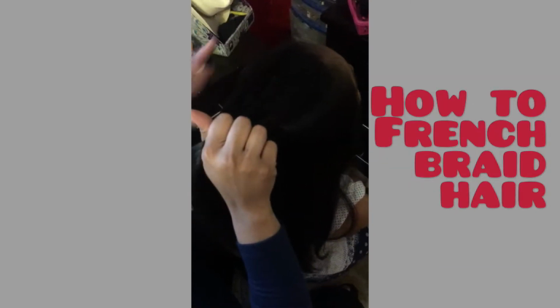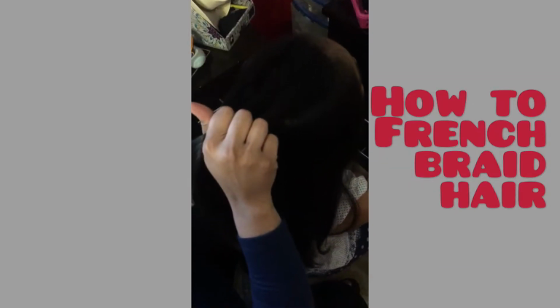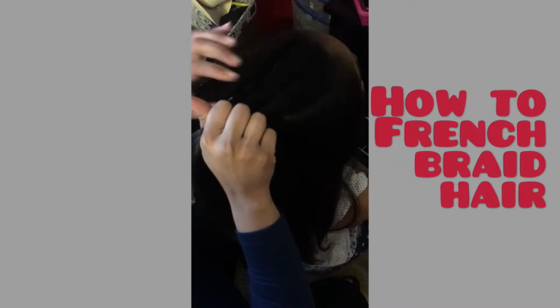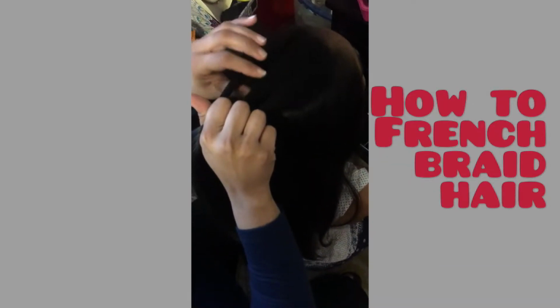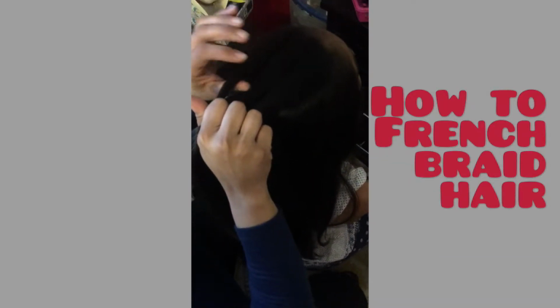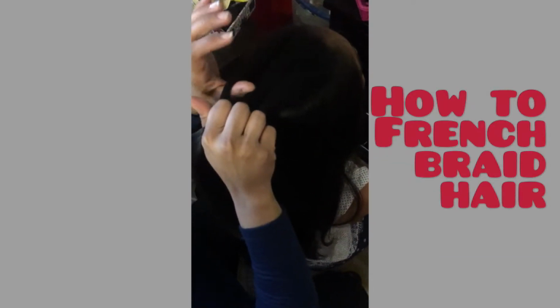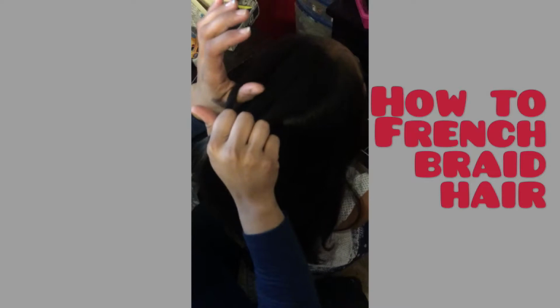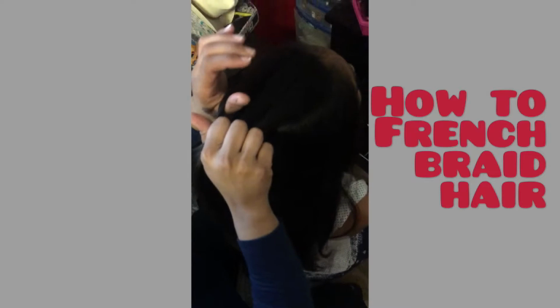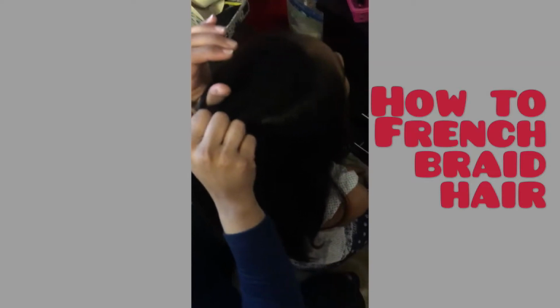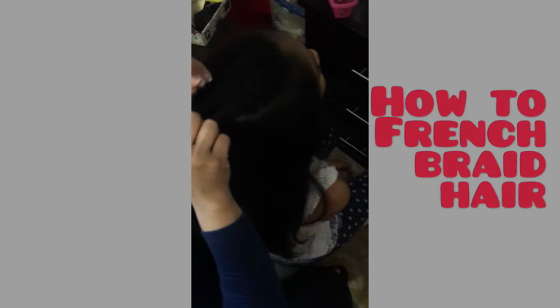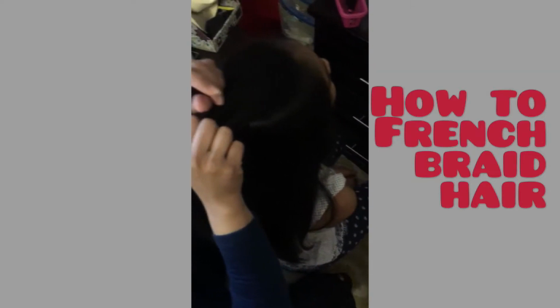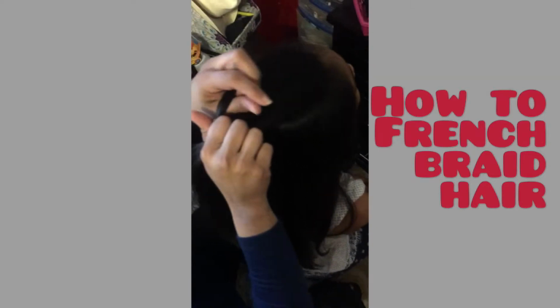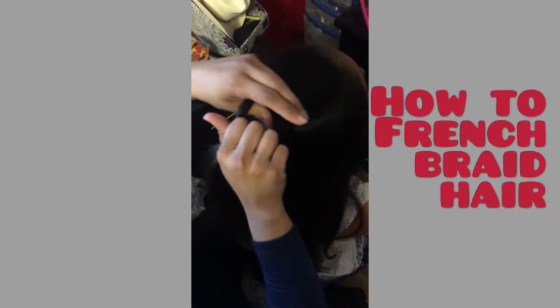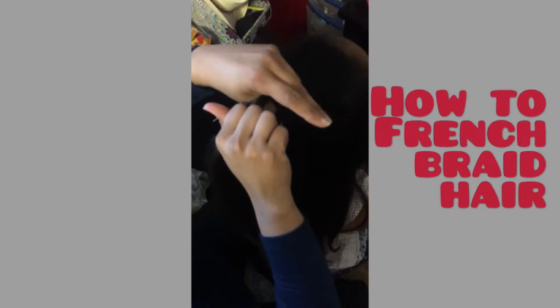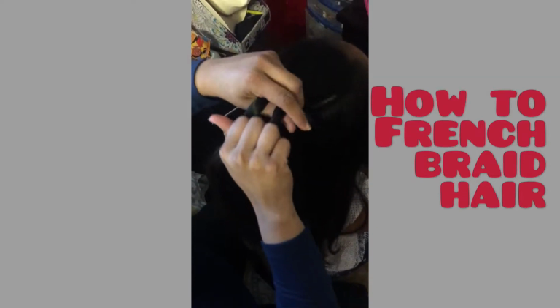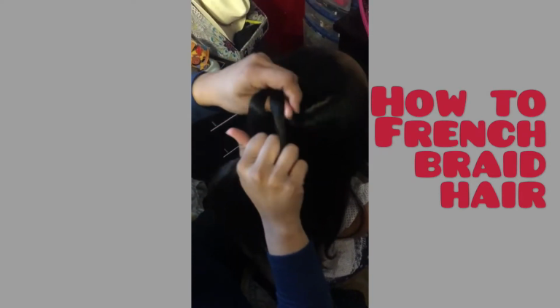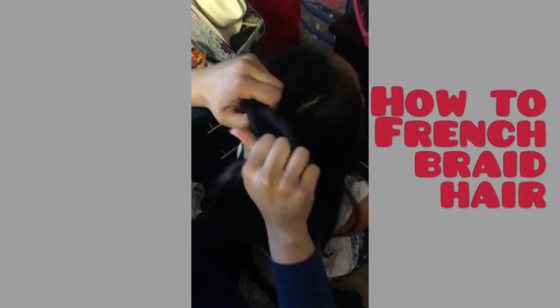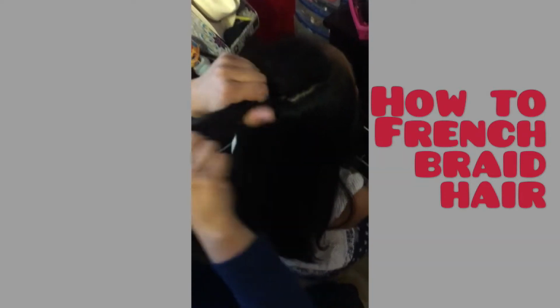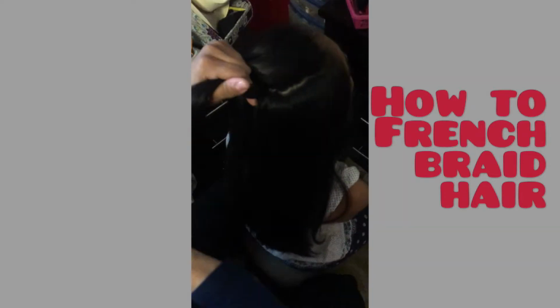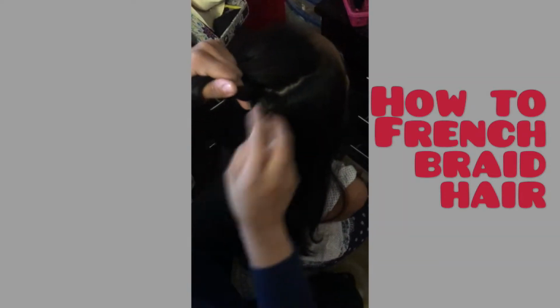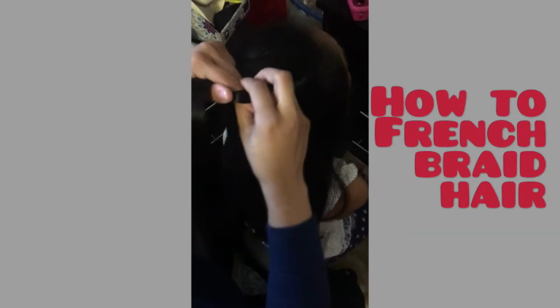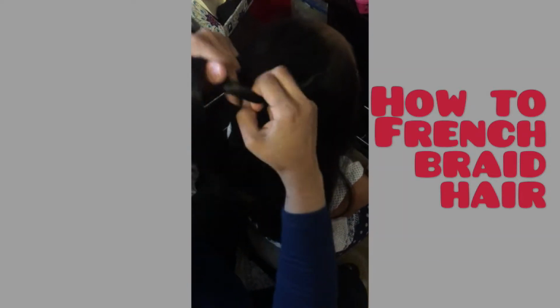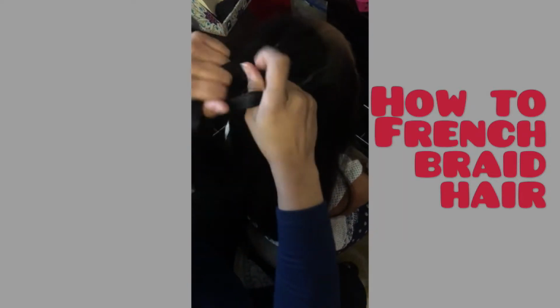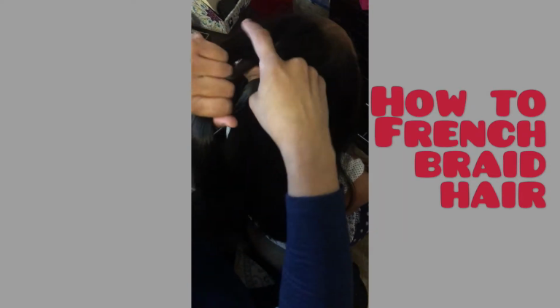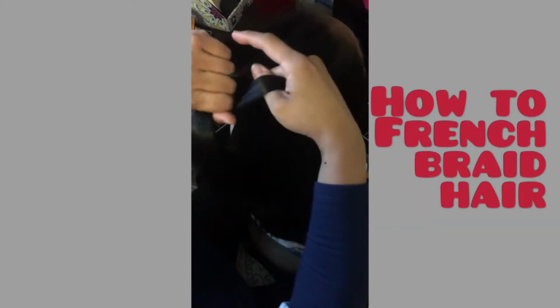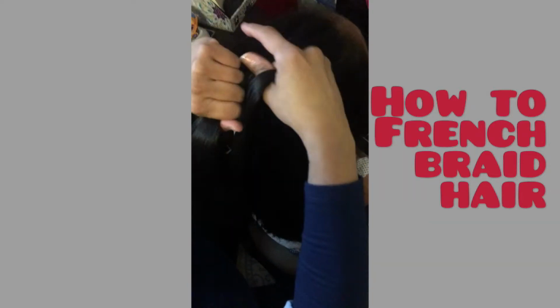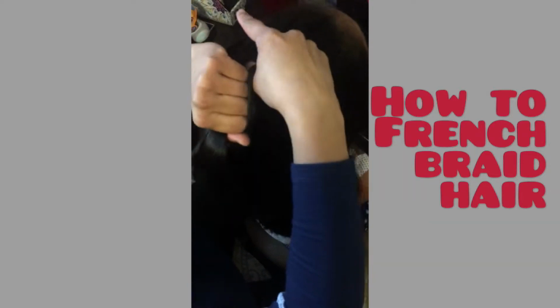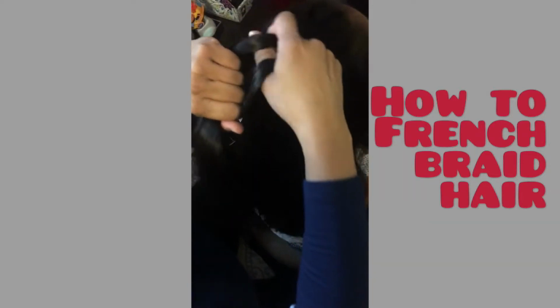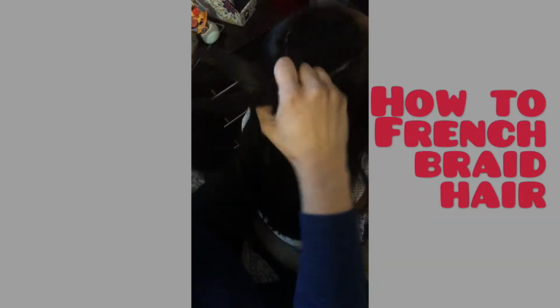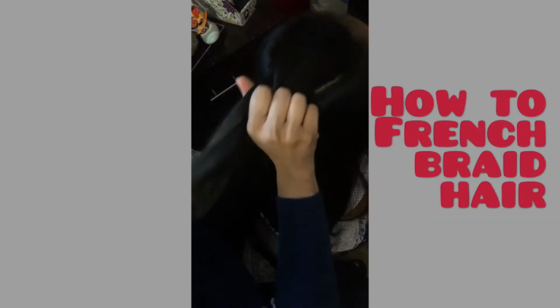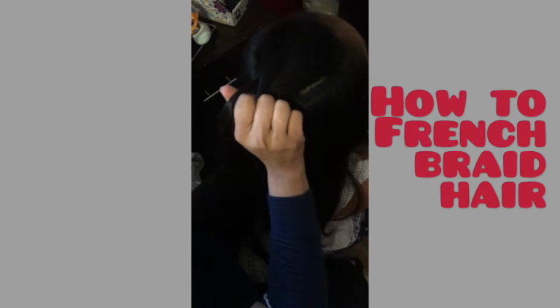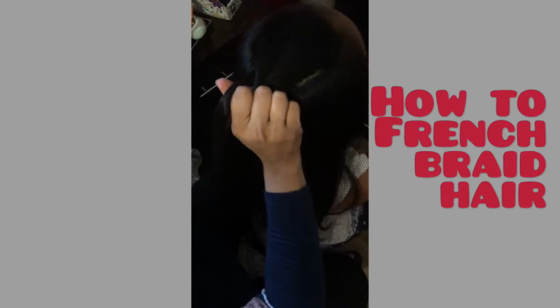You just start with the regular braid — one over, other over.